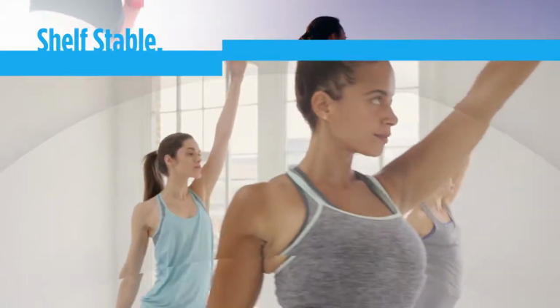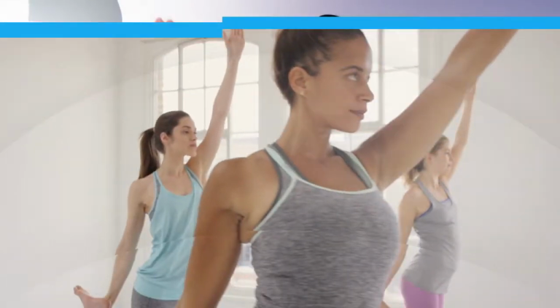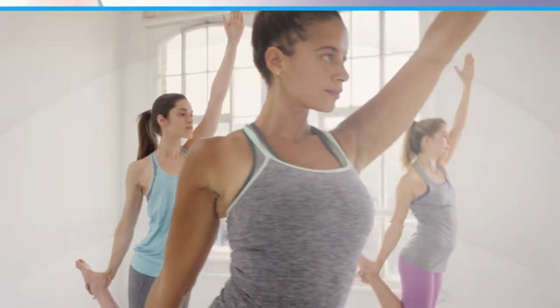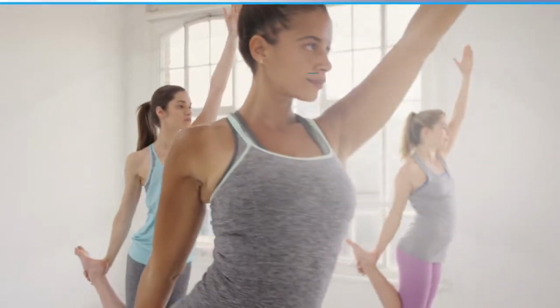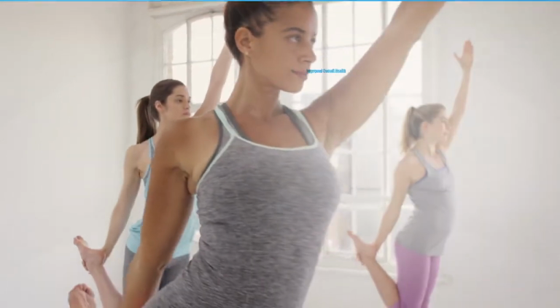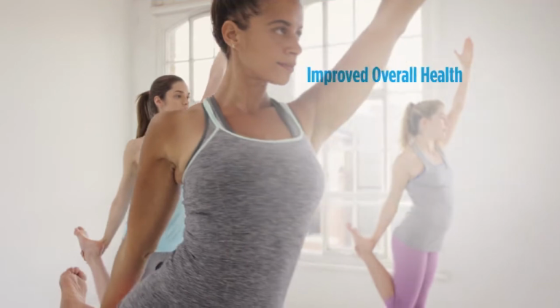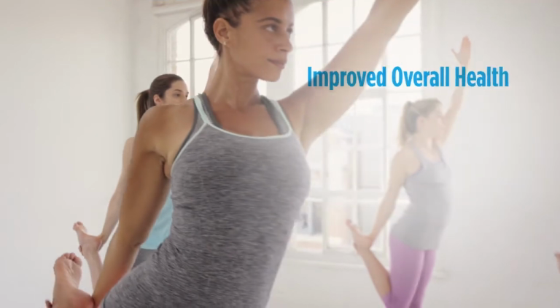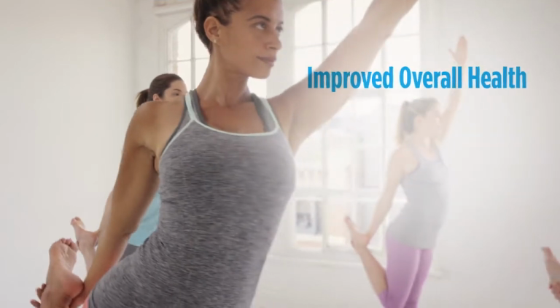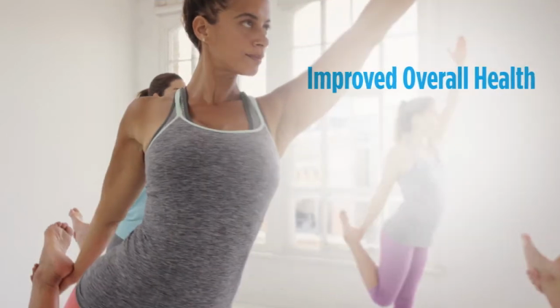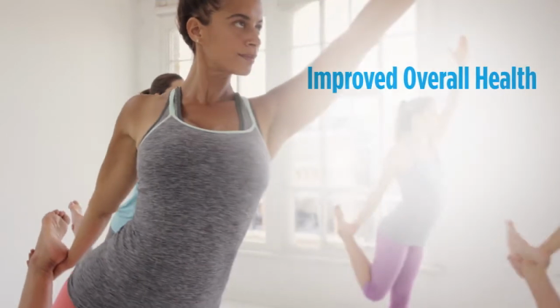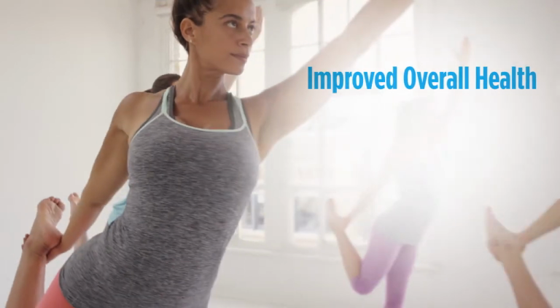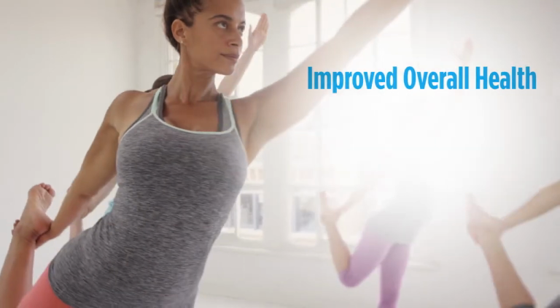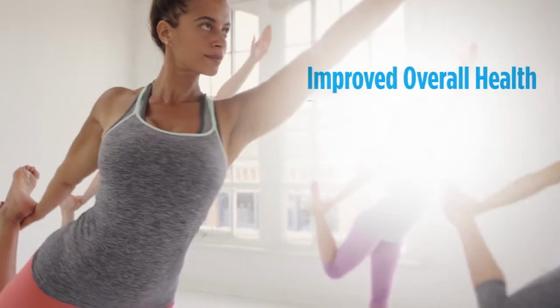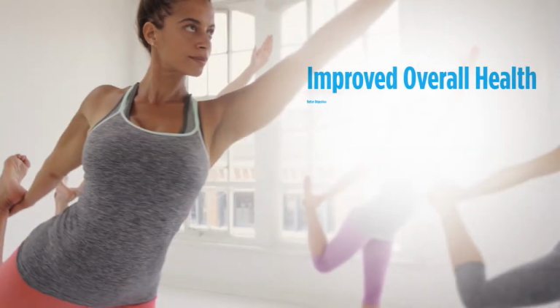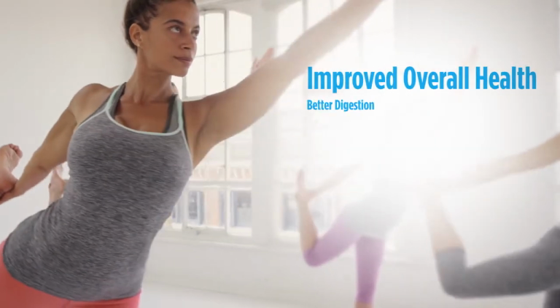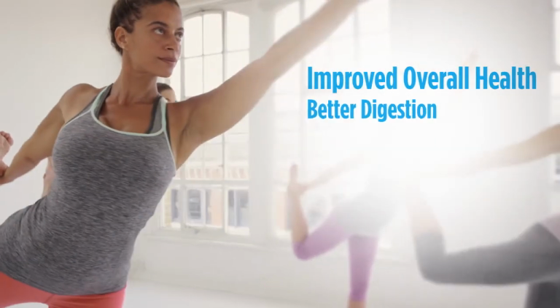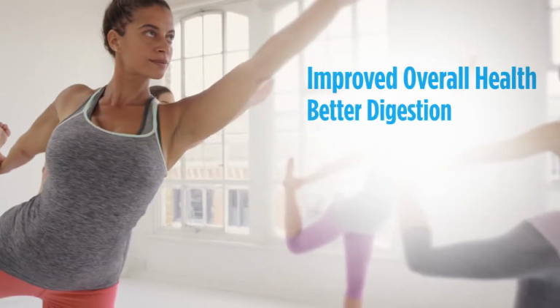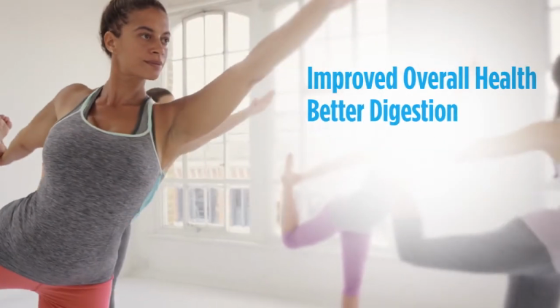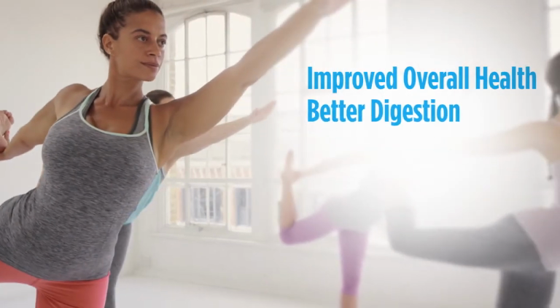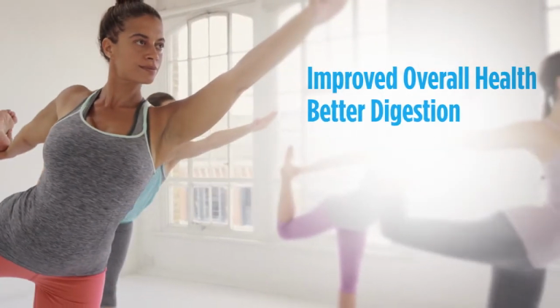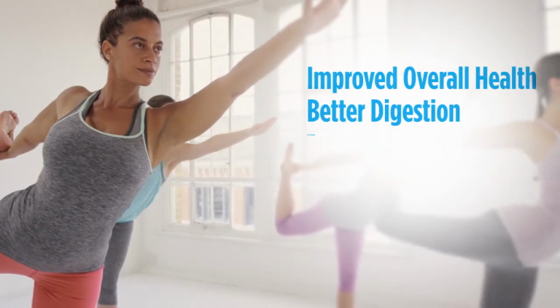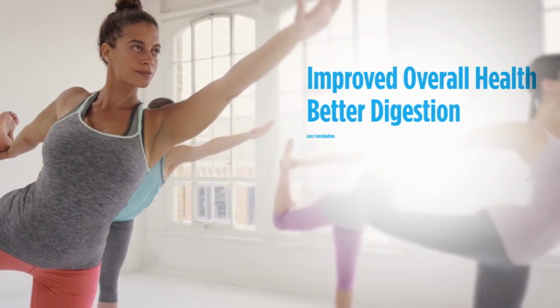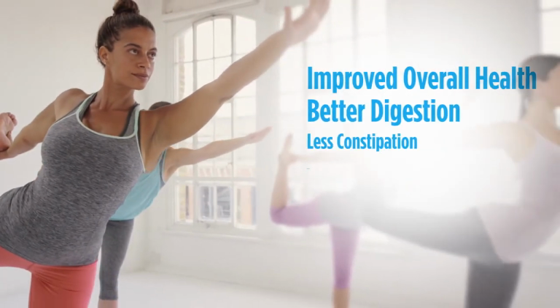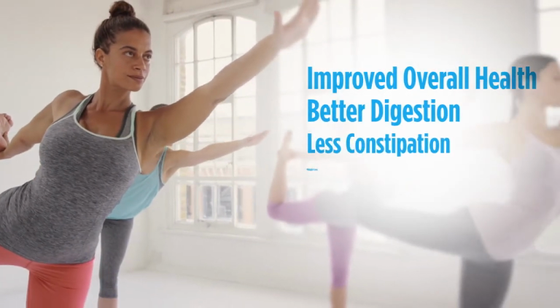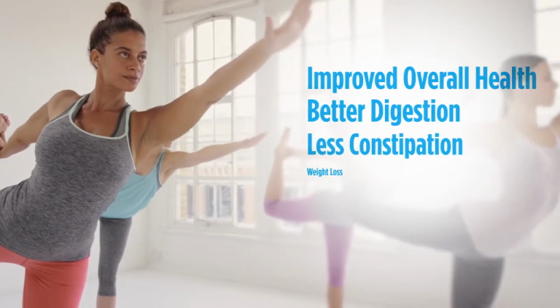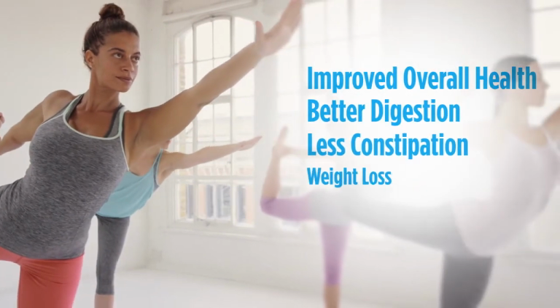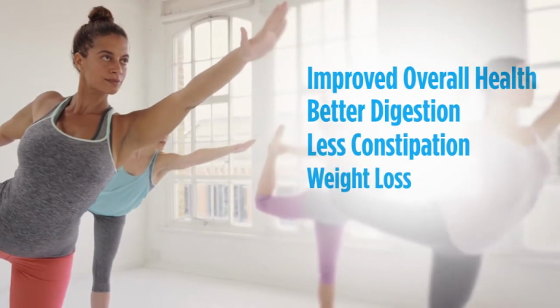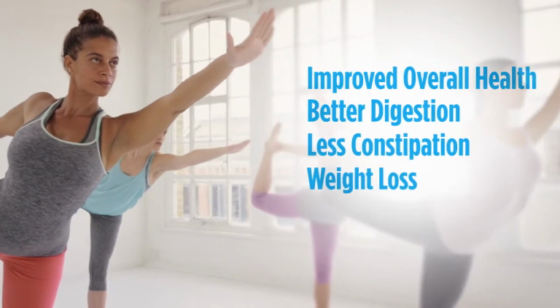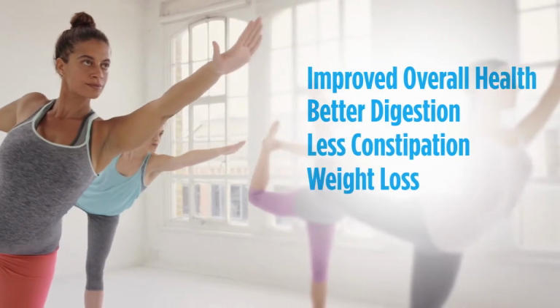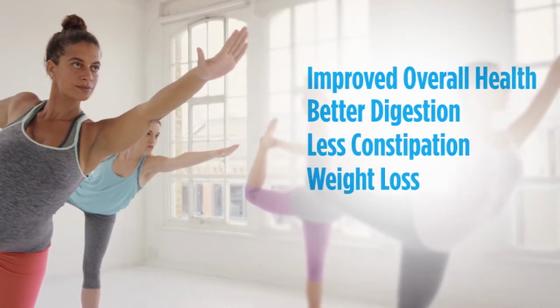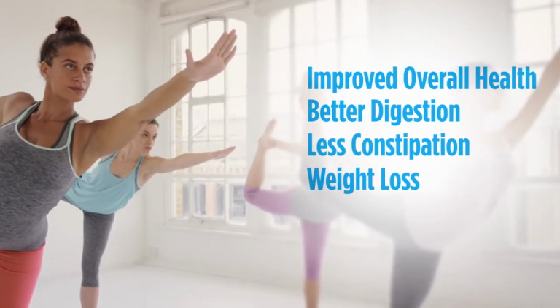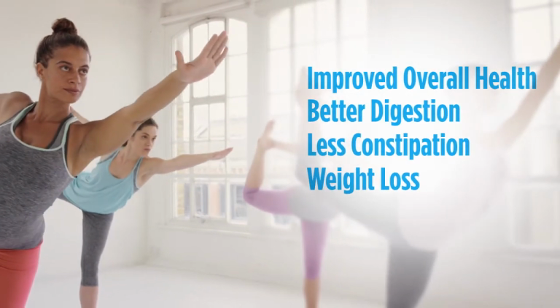Many customers also report improved overall health, better digestion, less constipation, and weight loss.